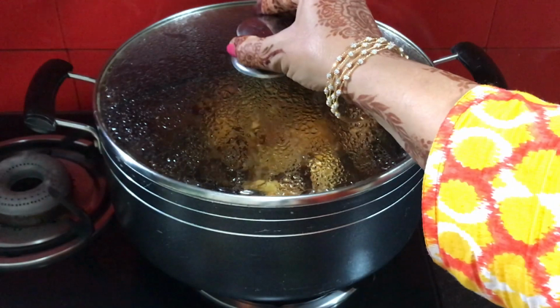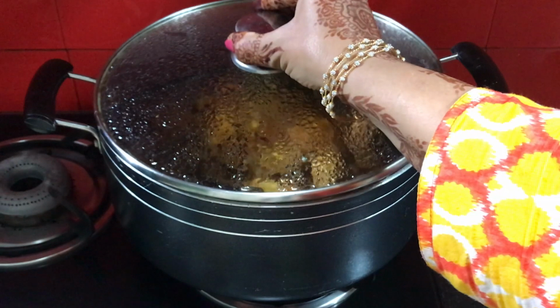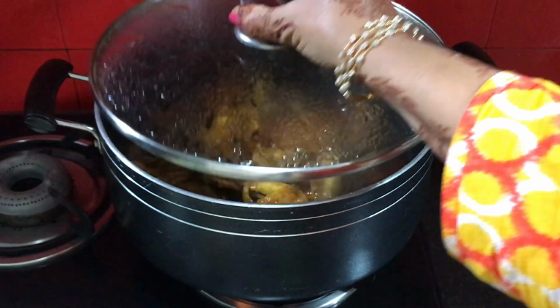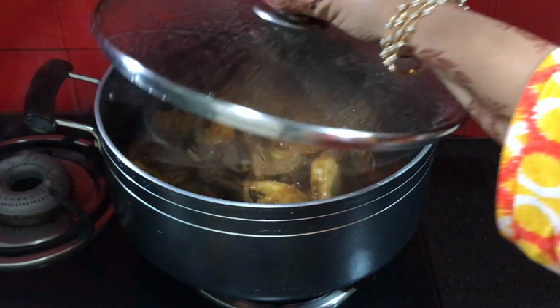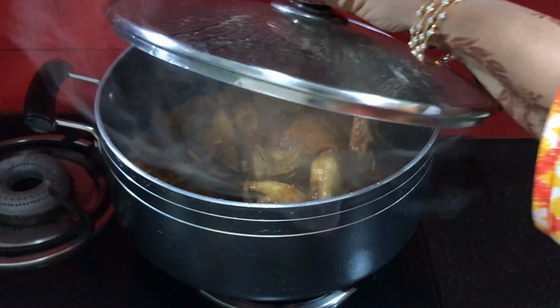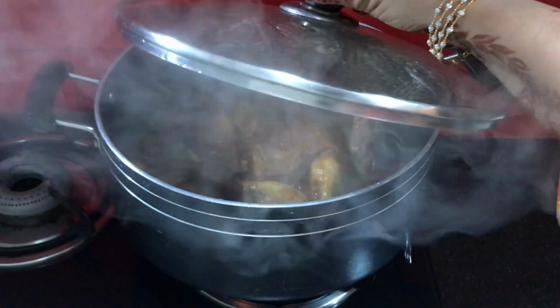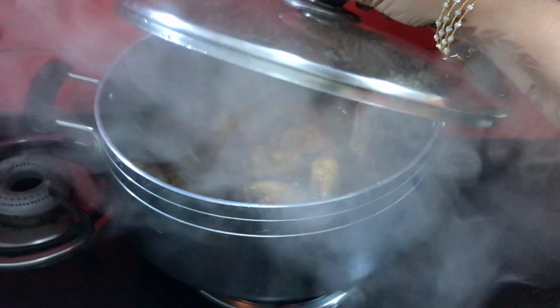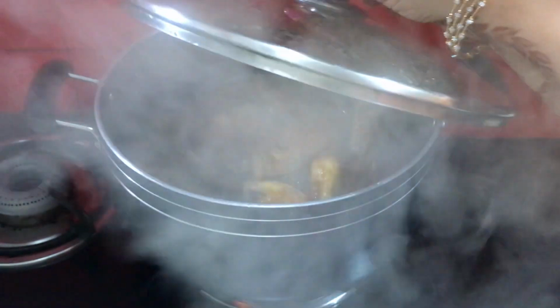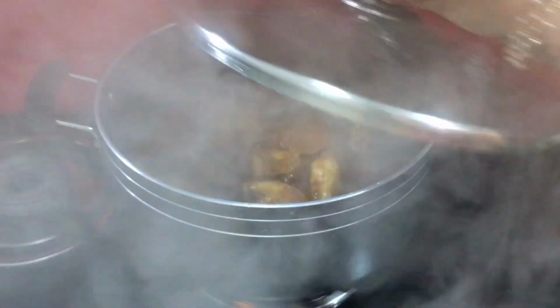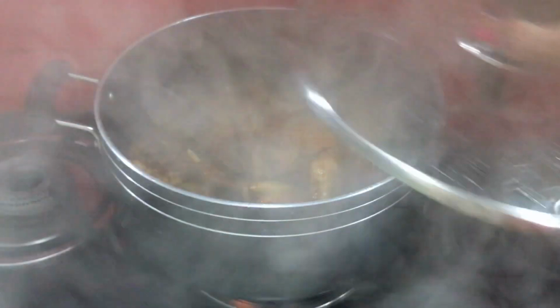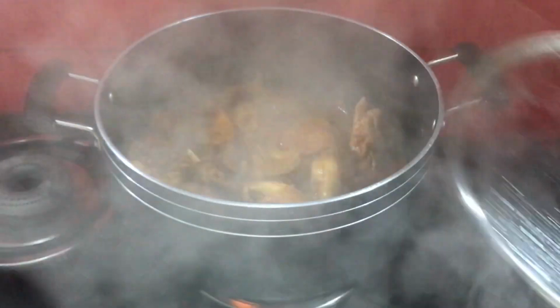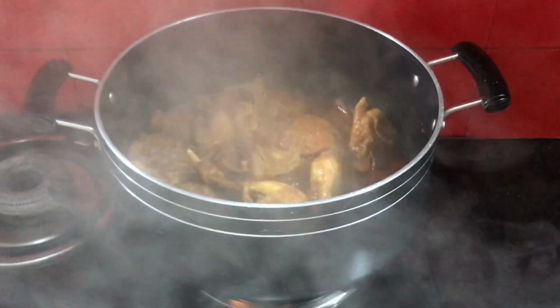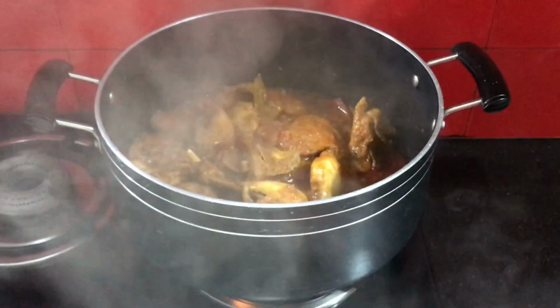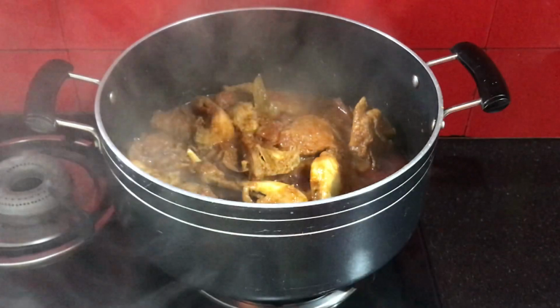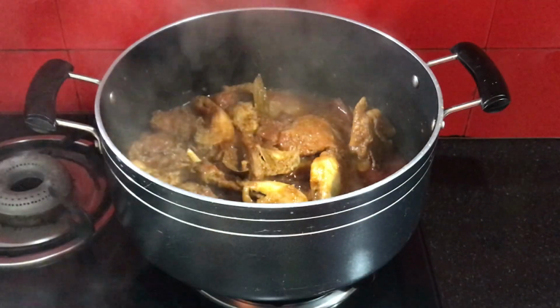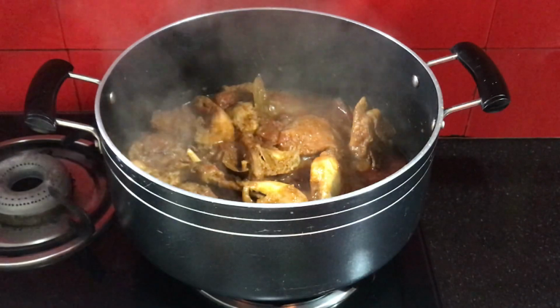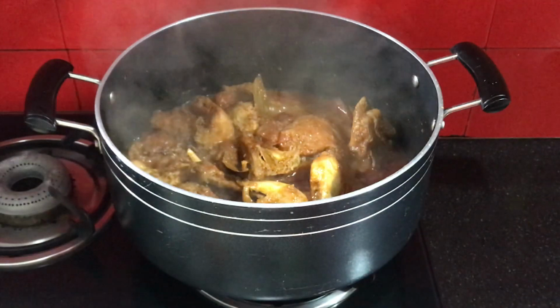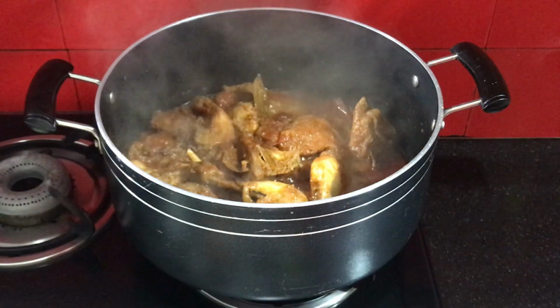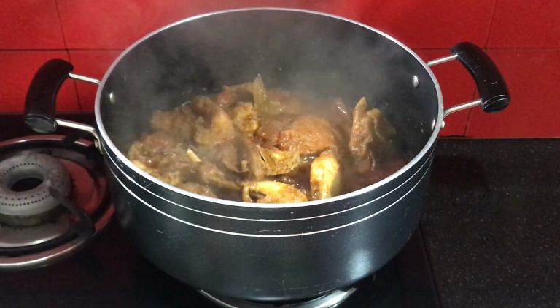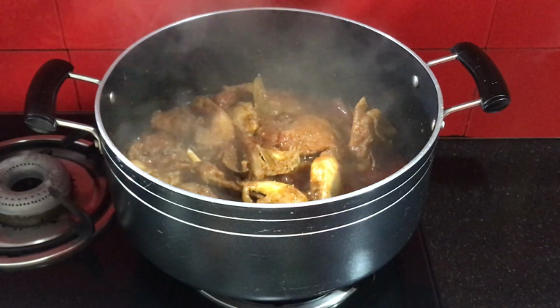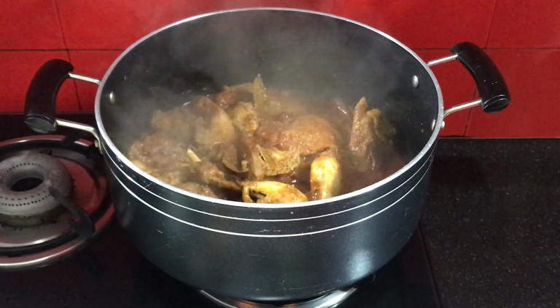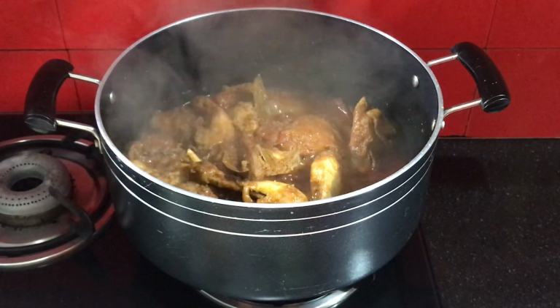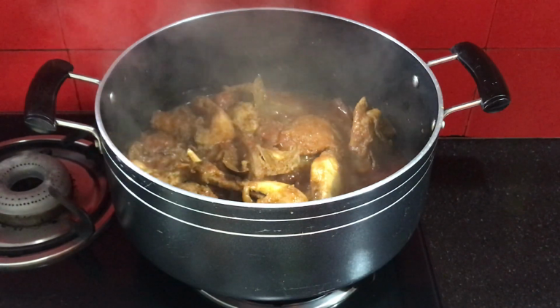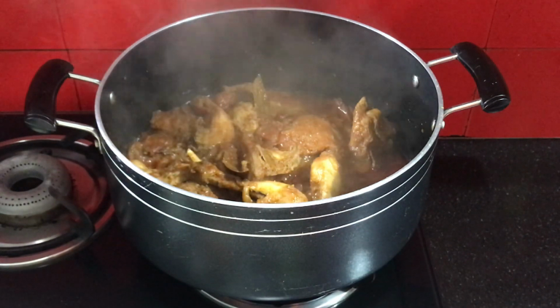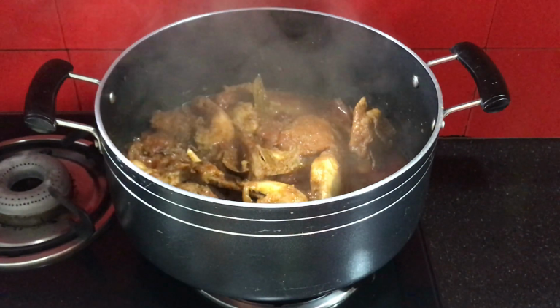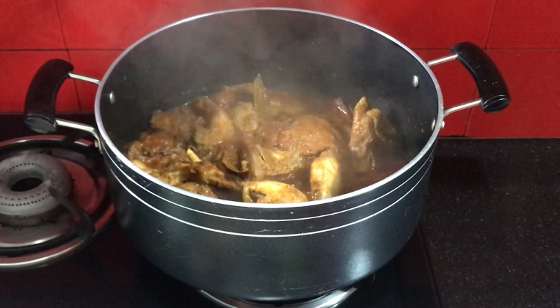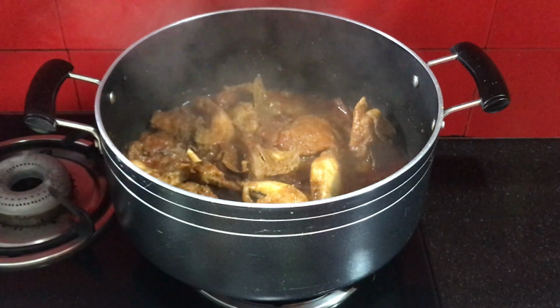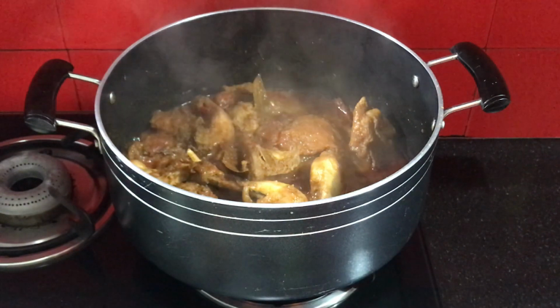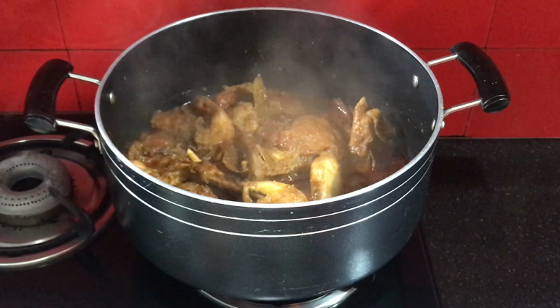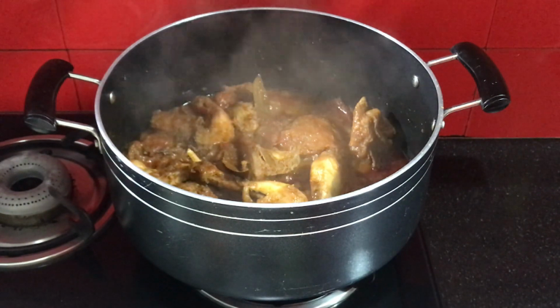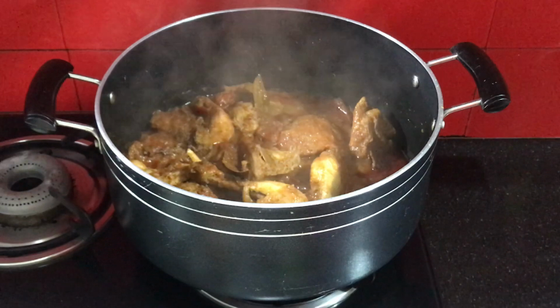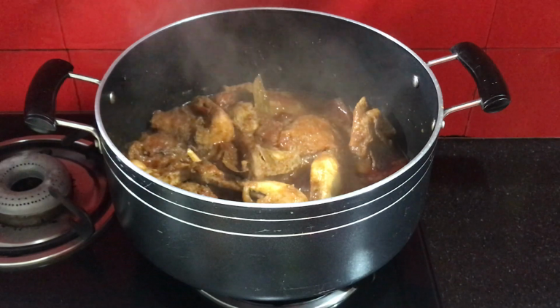It has been 8 to 10 minutes. Now let's check the chicken. The chicken is tender and the water has reduced.